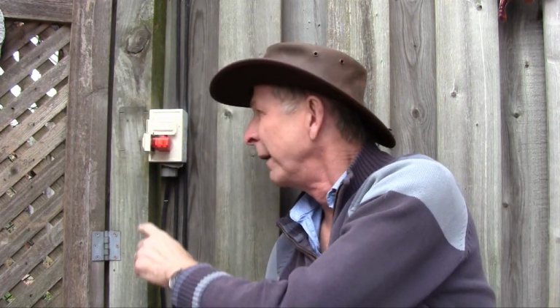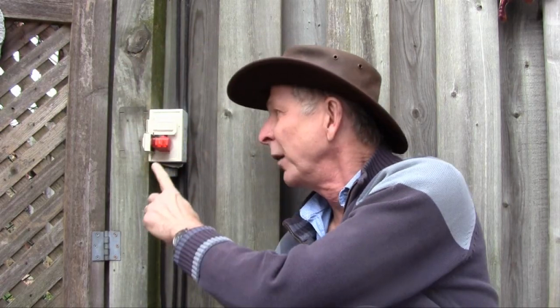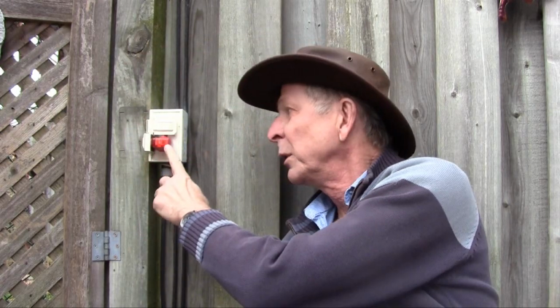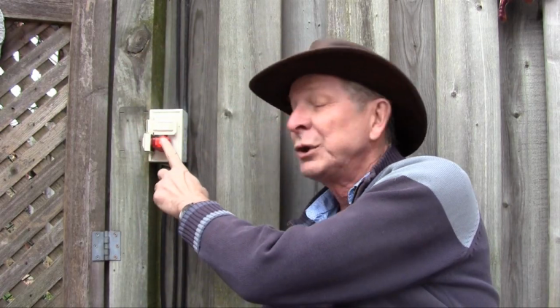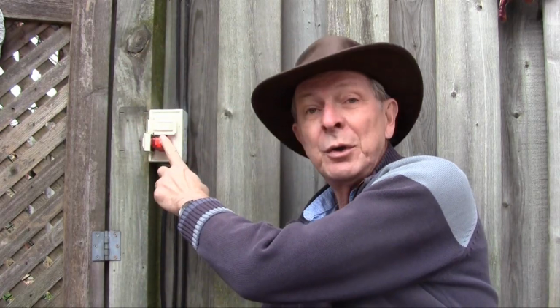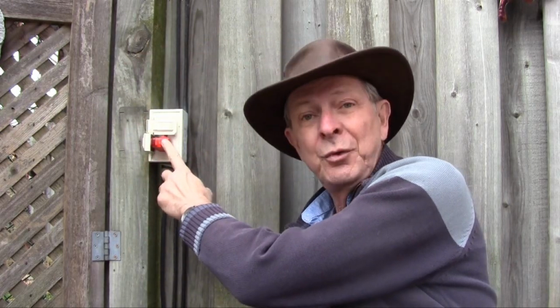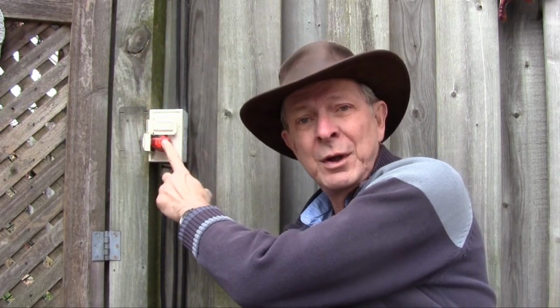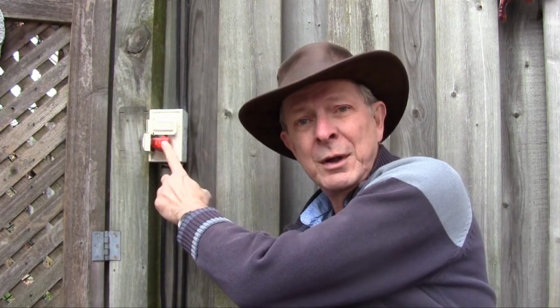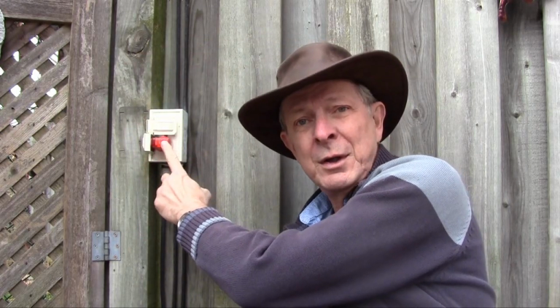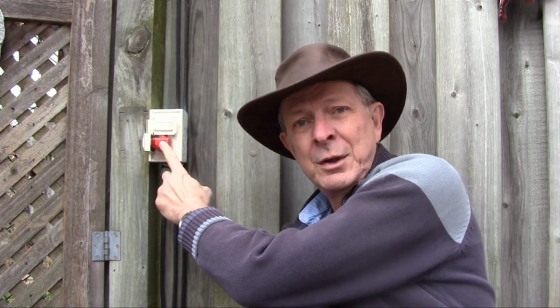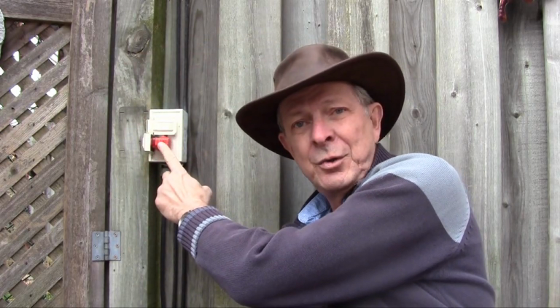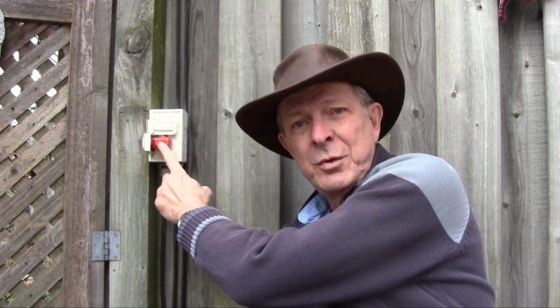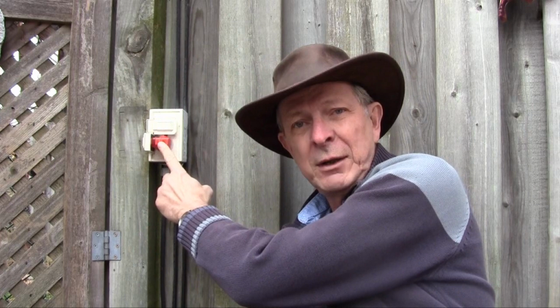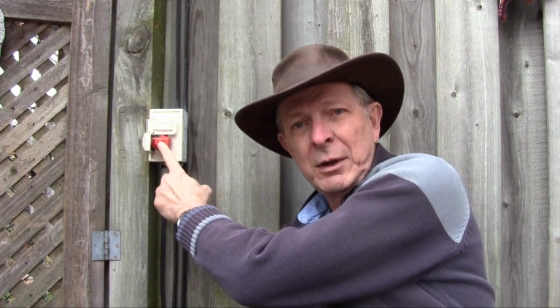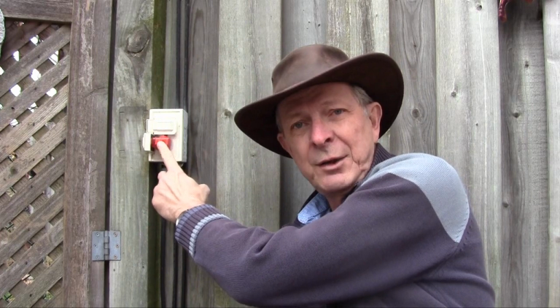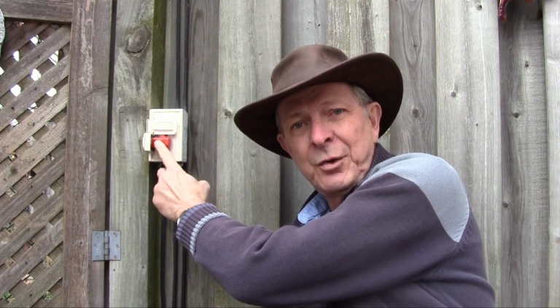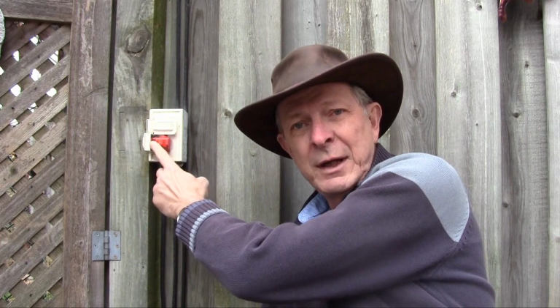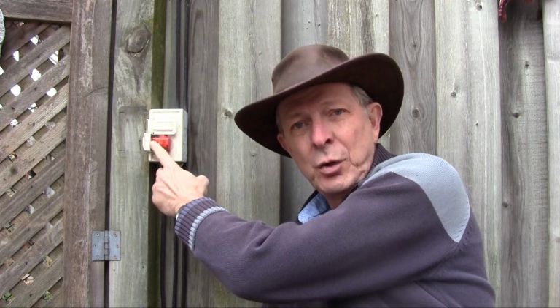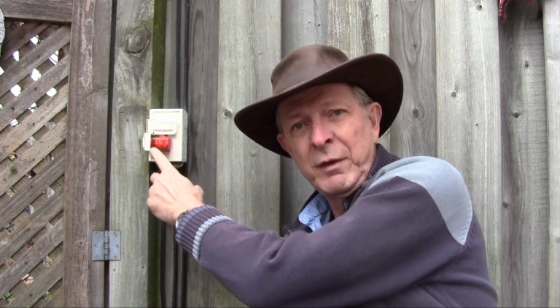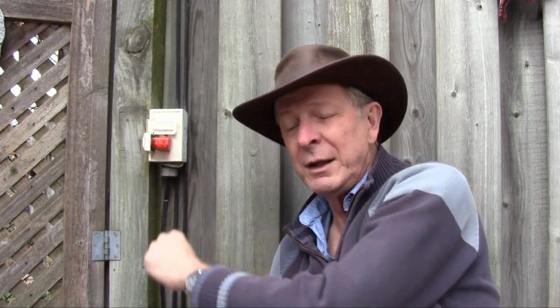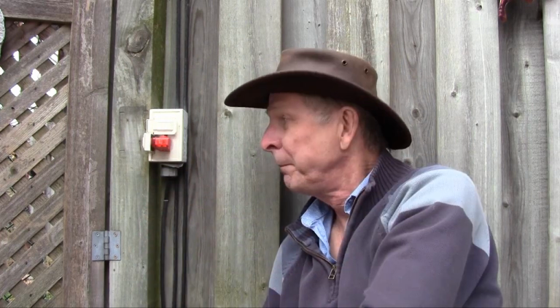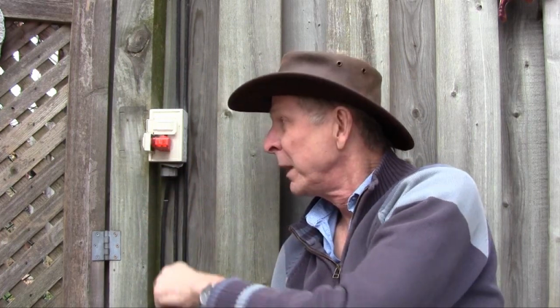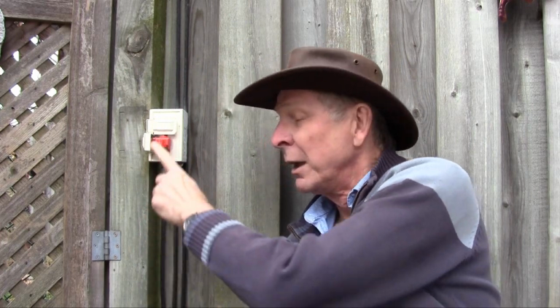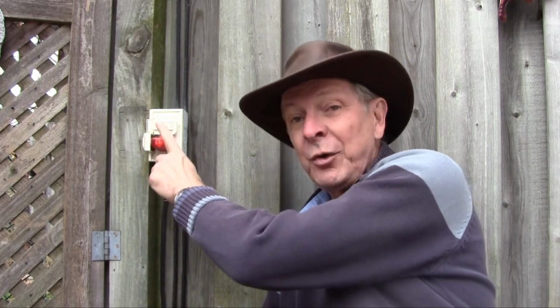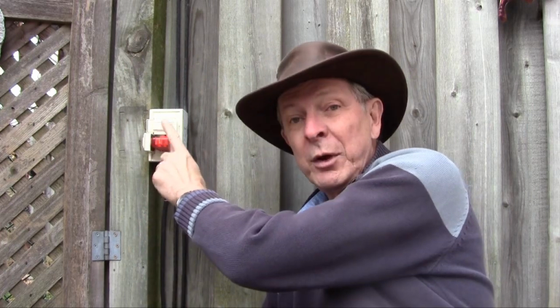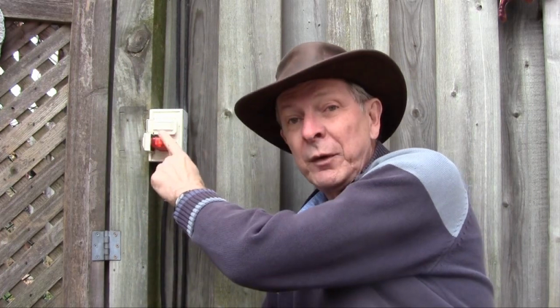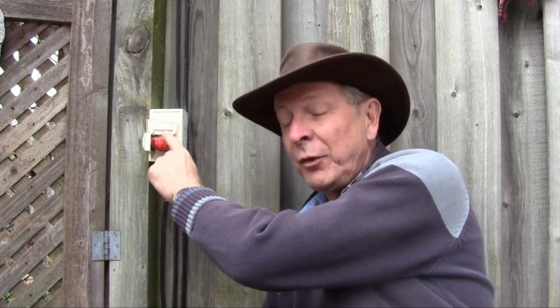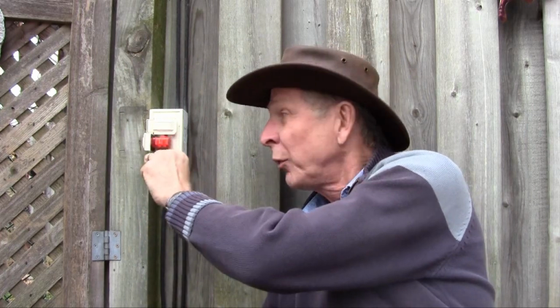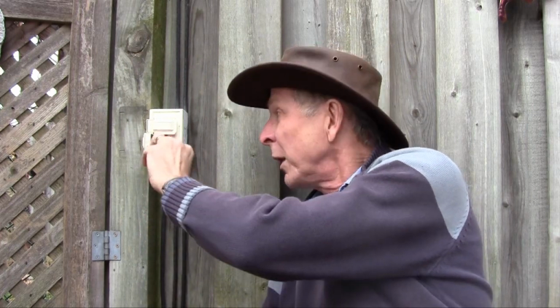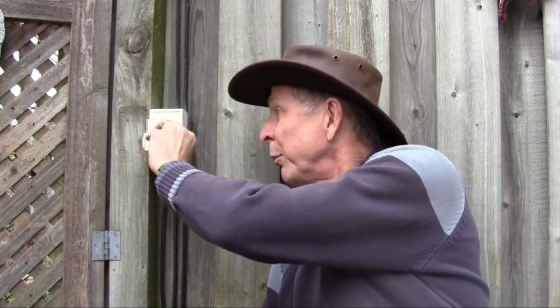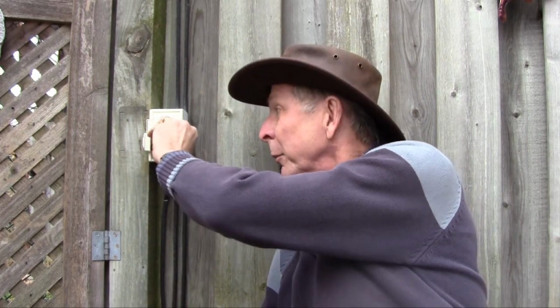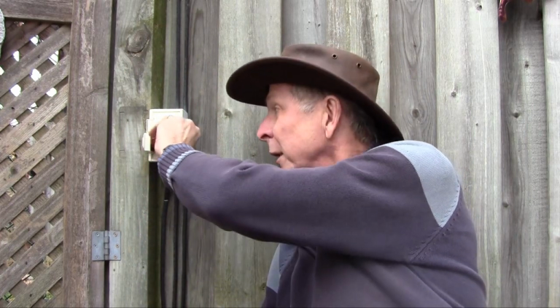This one shows two yellow lights and no red, so I know this one's wired properly.